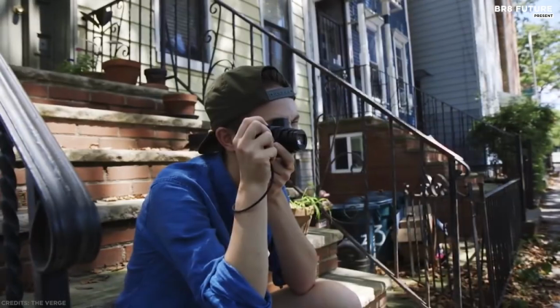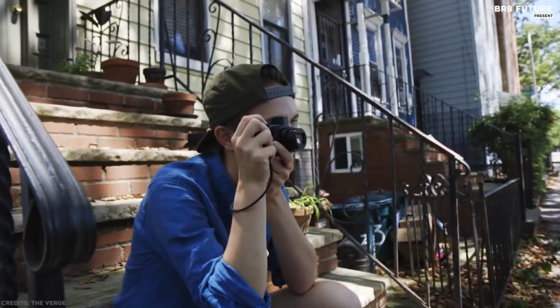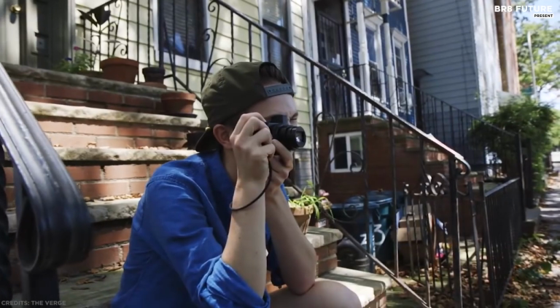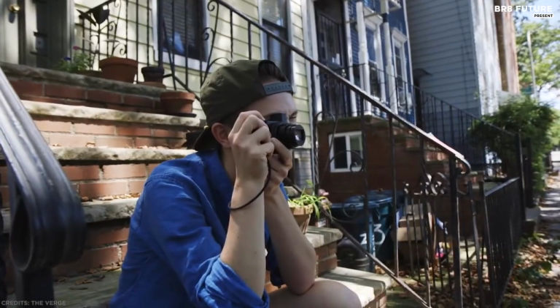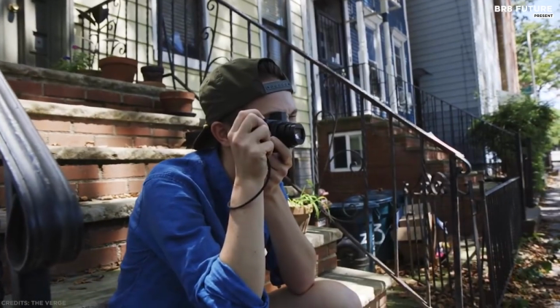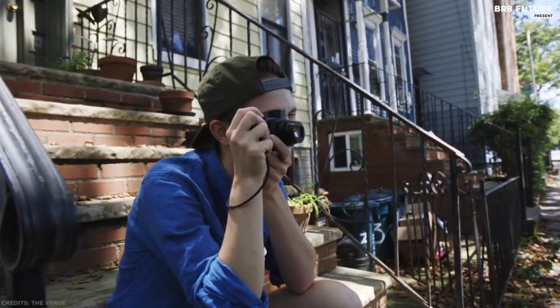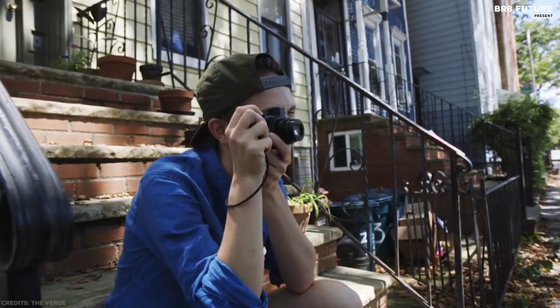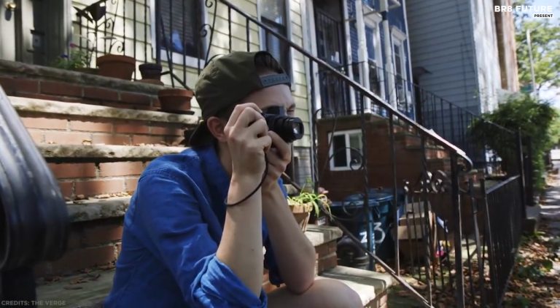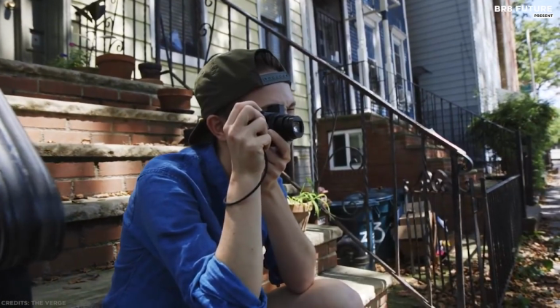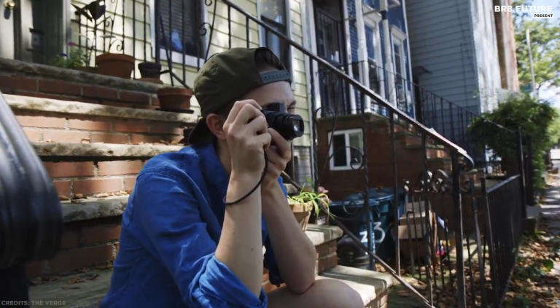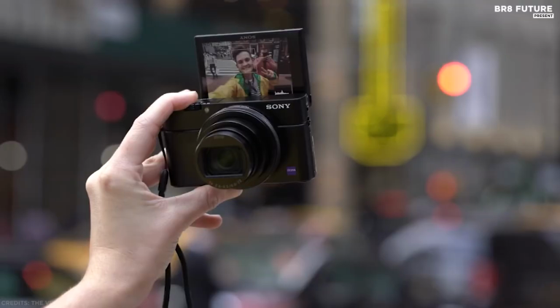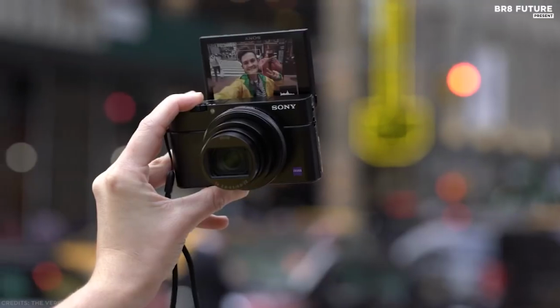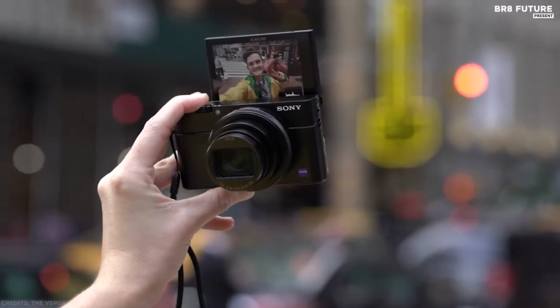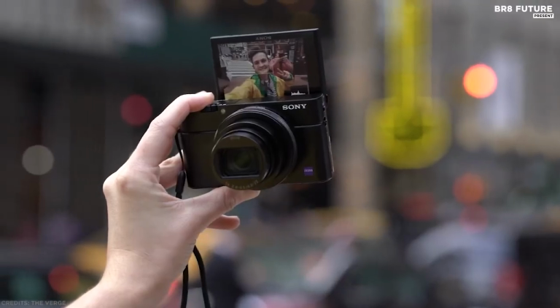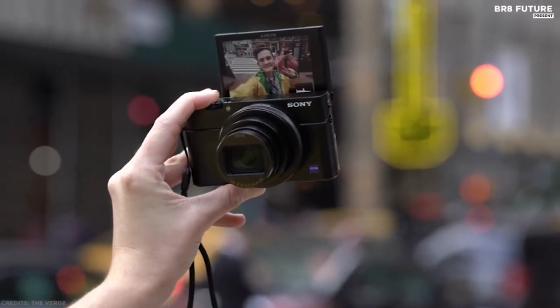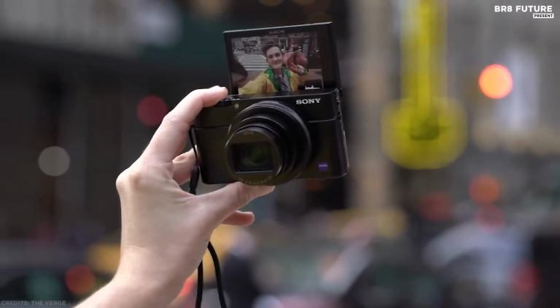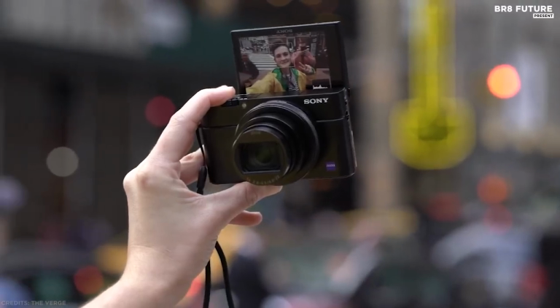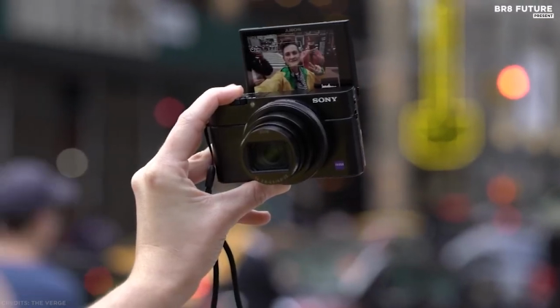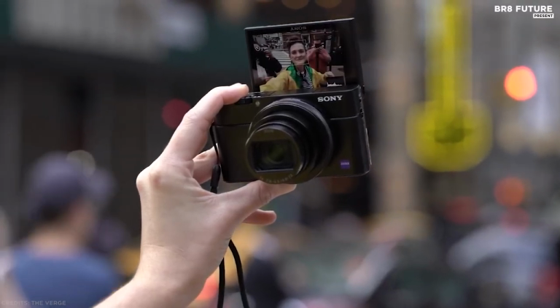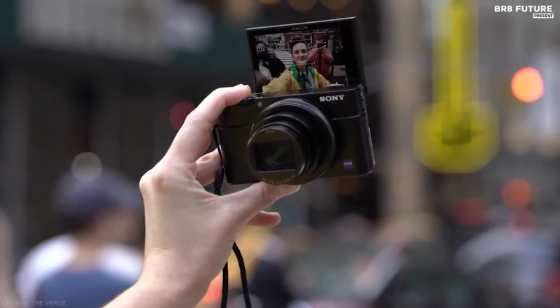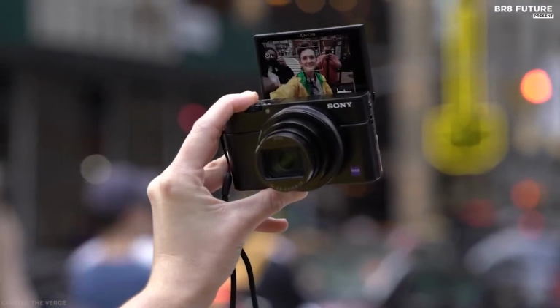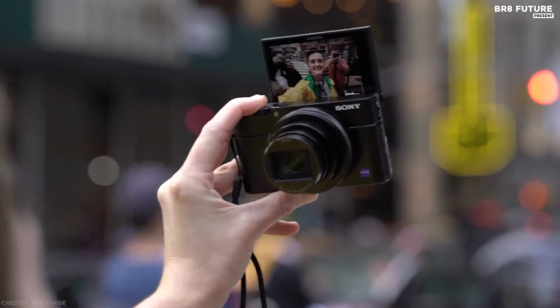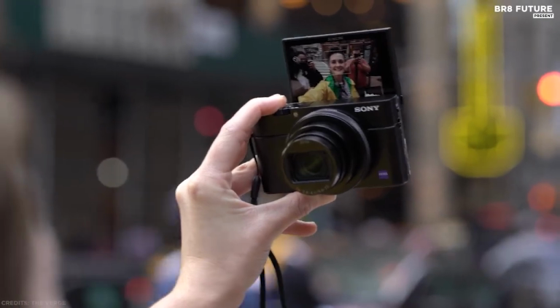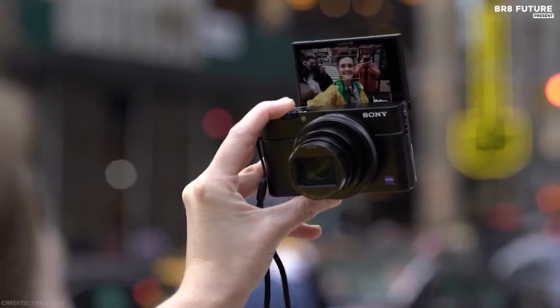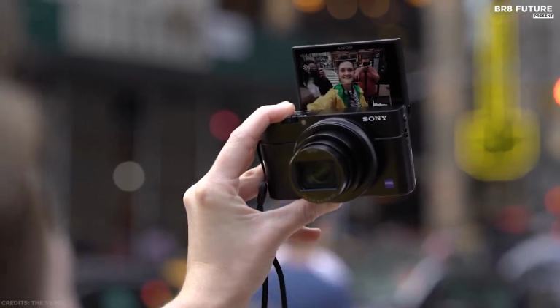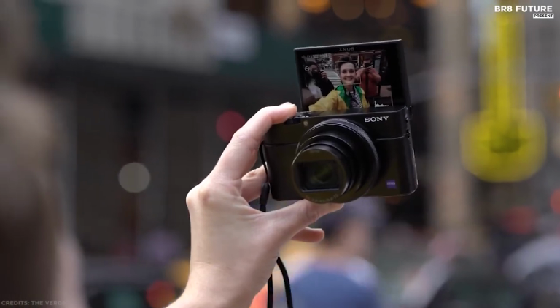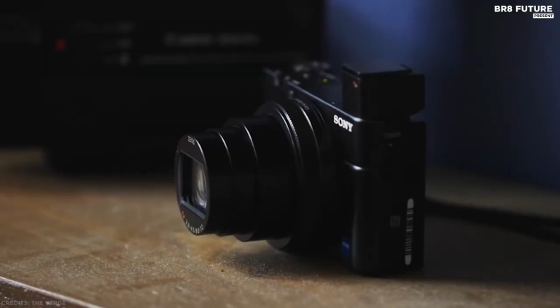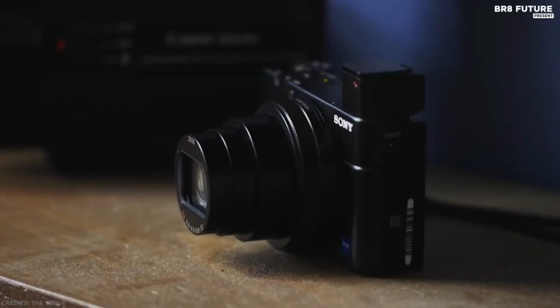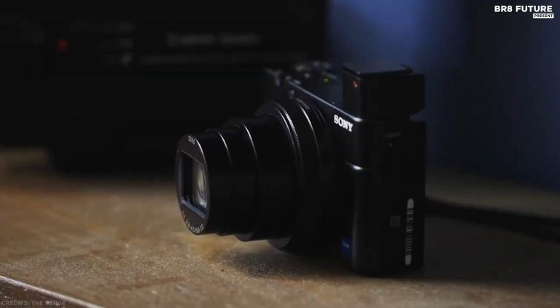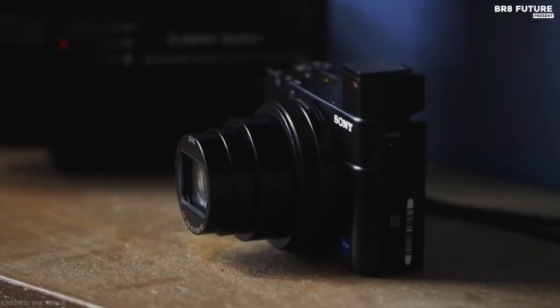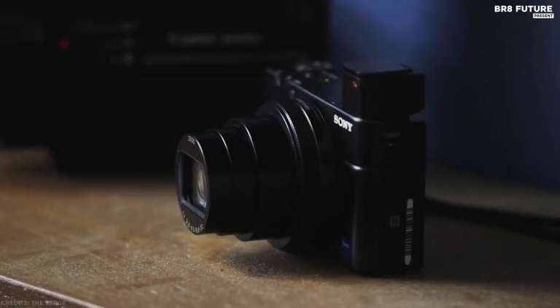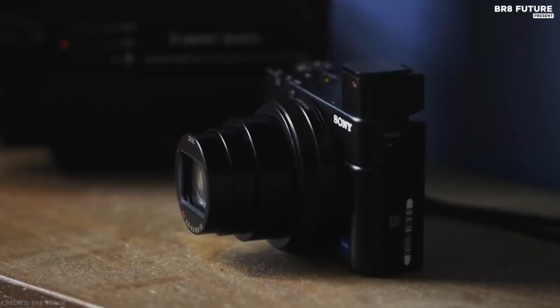If you're looking for a versatile, pocket-sized compact with a quality zoom lens, you won't be disappointed.